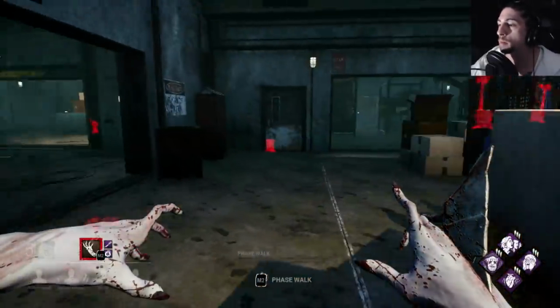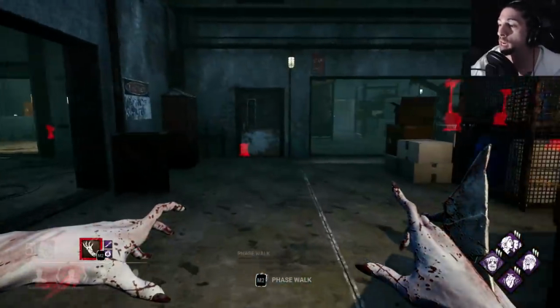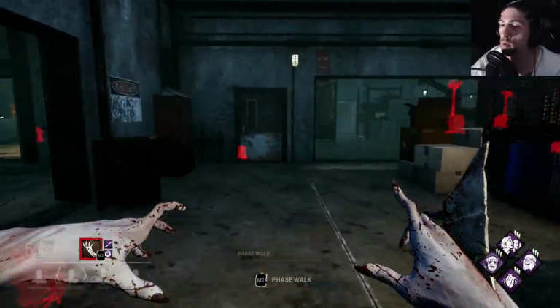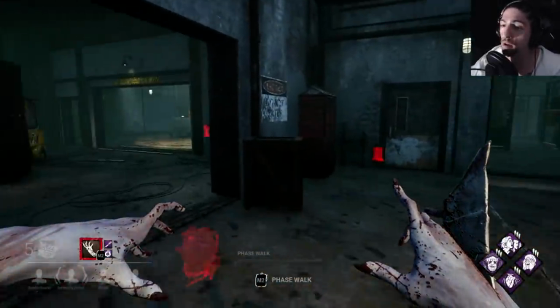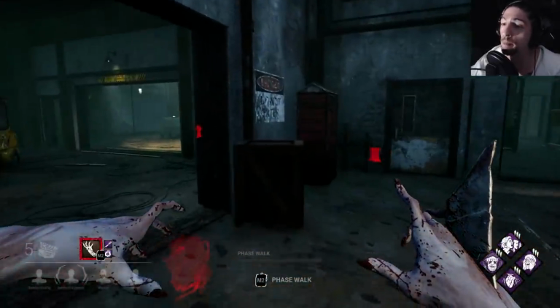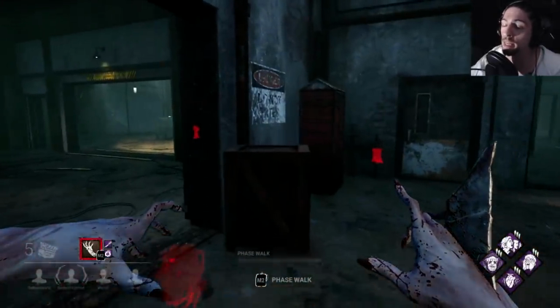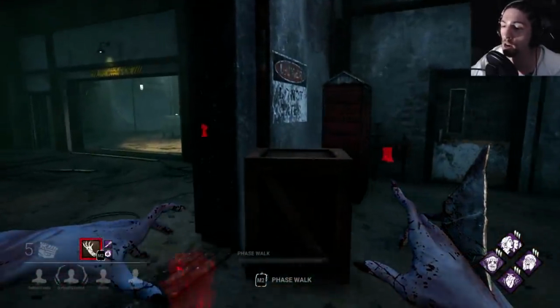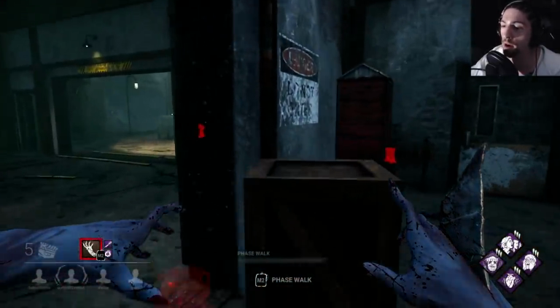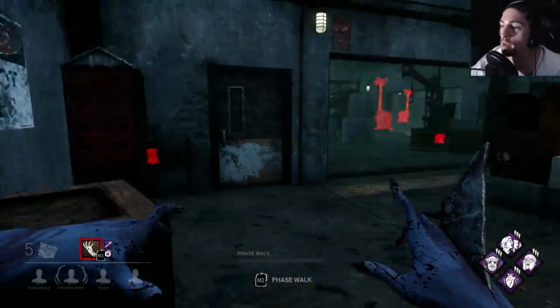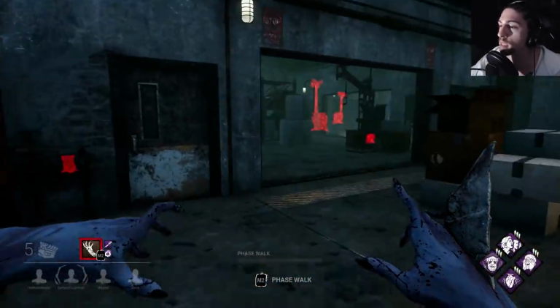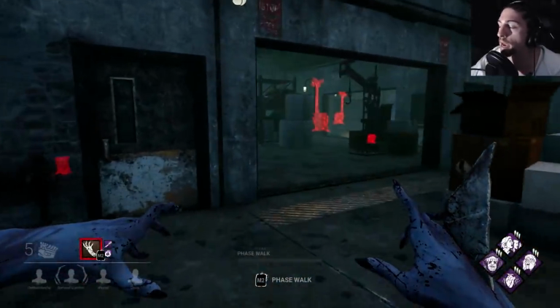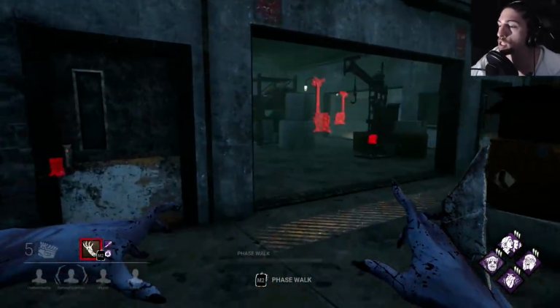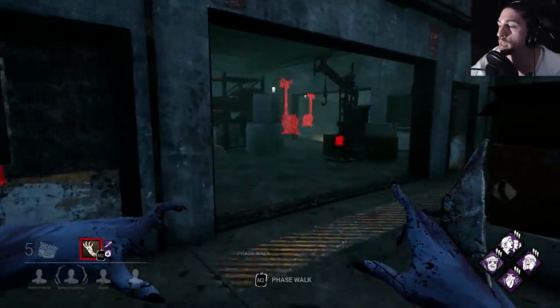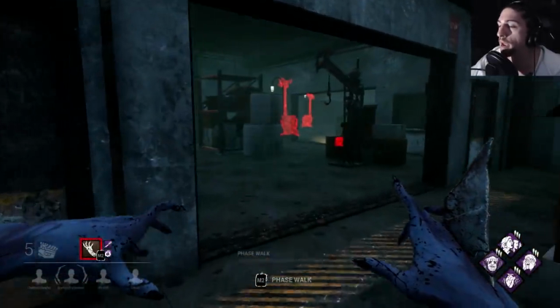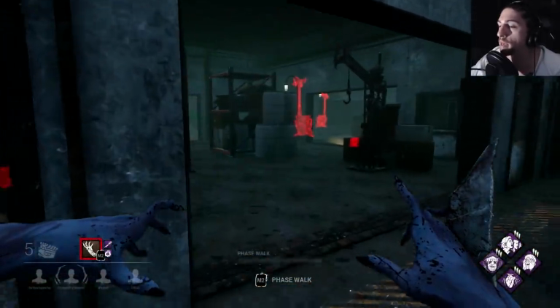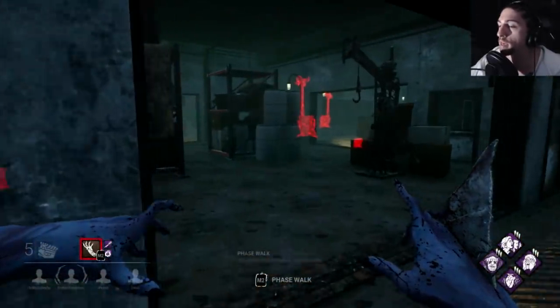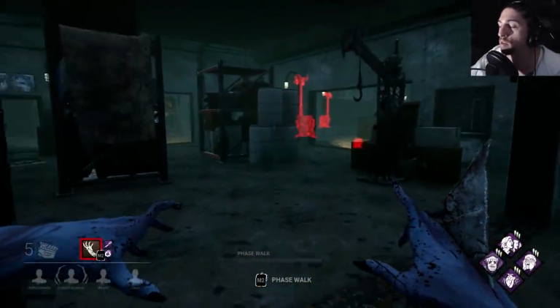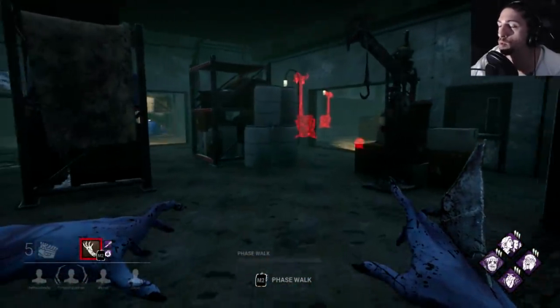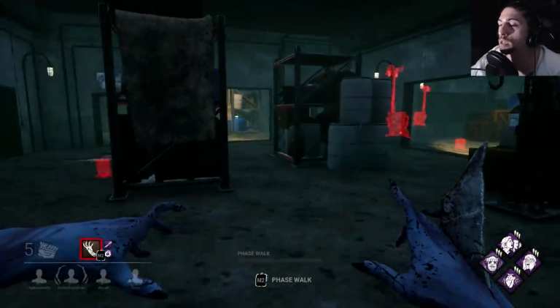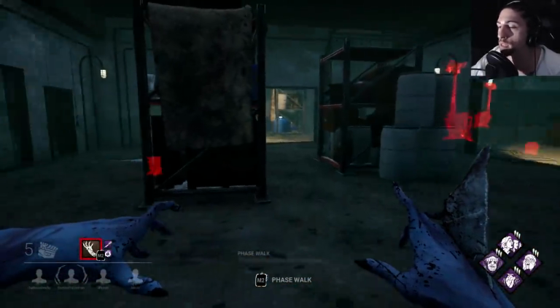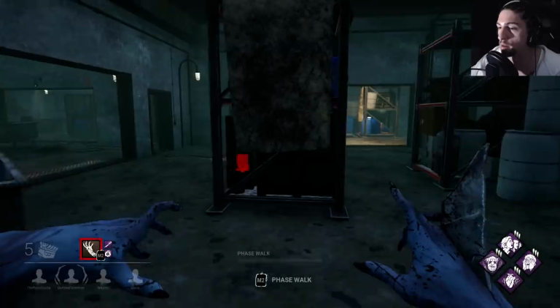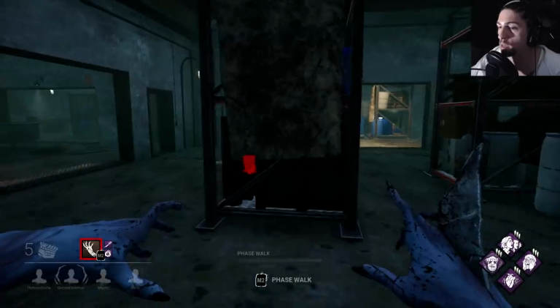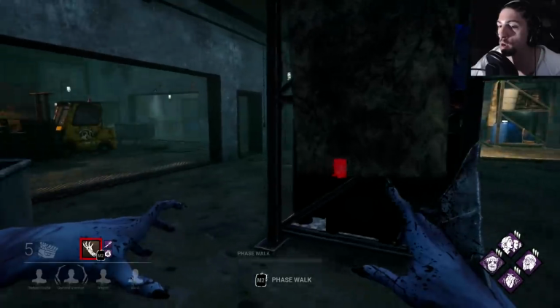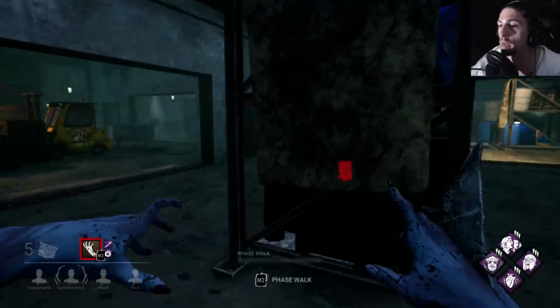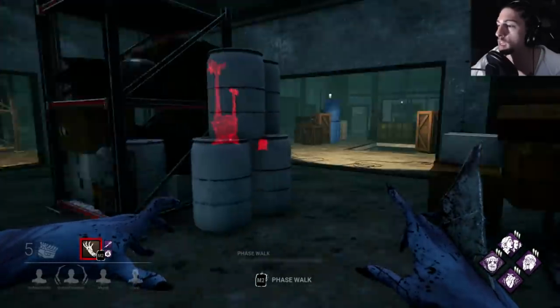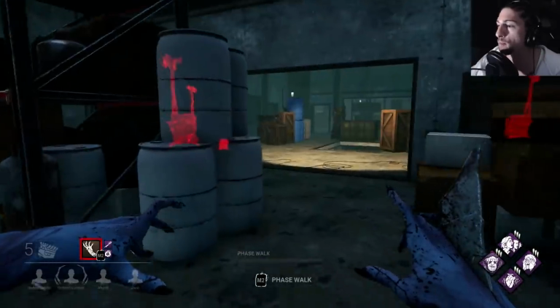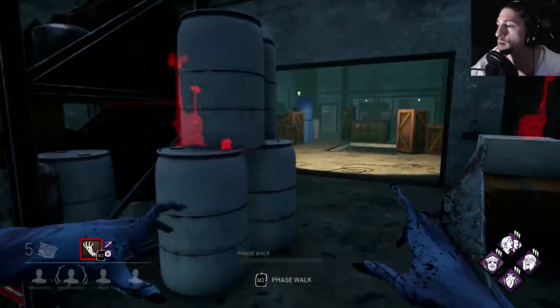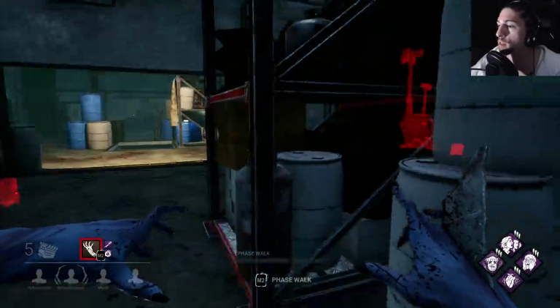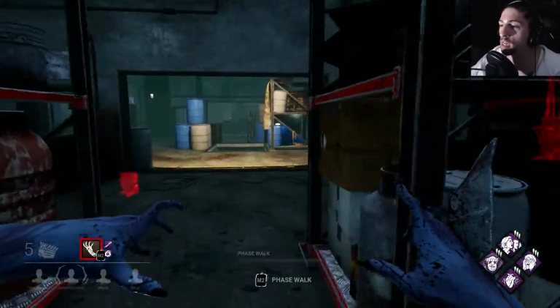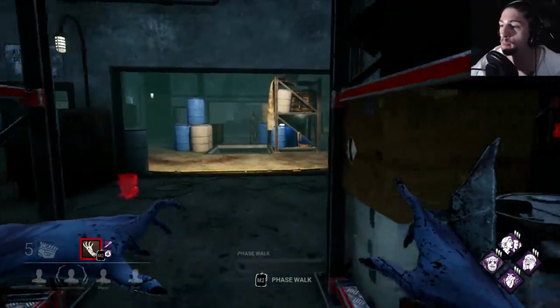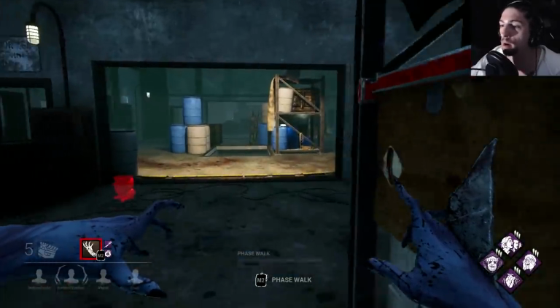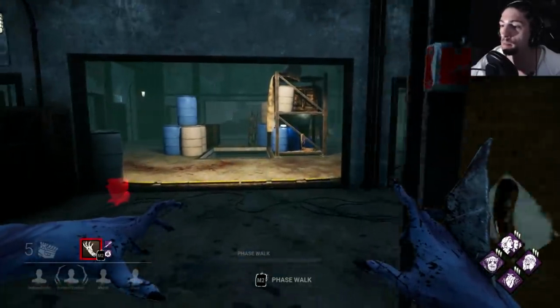If you like slugging builds, you better like the goddamn video. Spirit is 100% the slug master, especially with this build on this map. Because when survivors are in my terror radius, they actually can't hear the whooshing sound, so it makes it even better to sneak up on them.